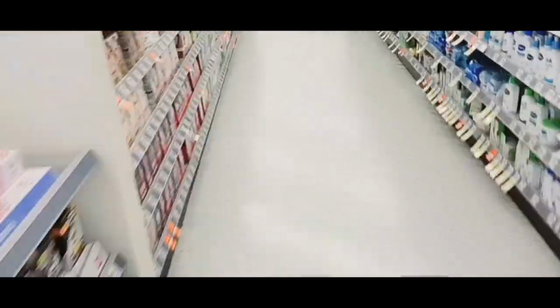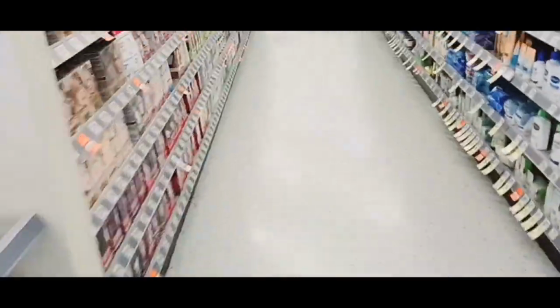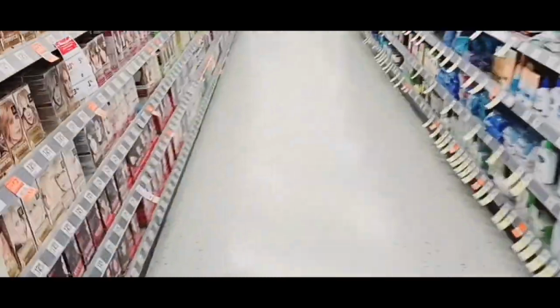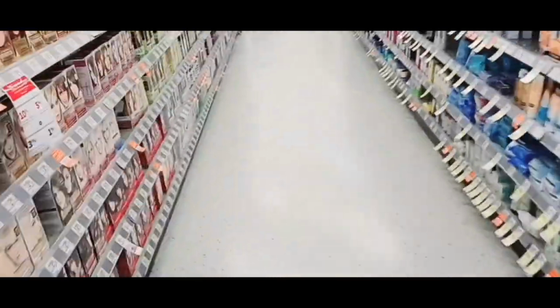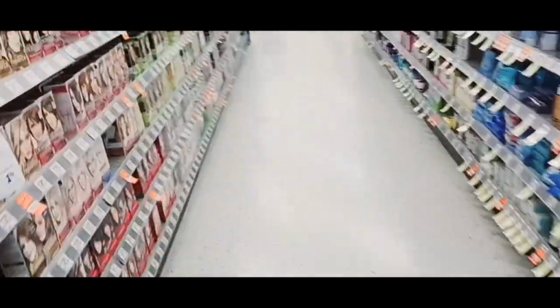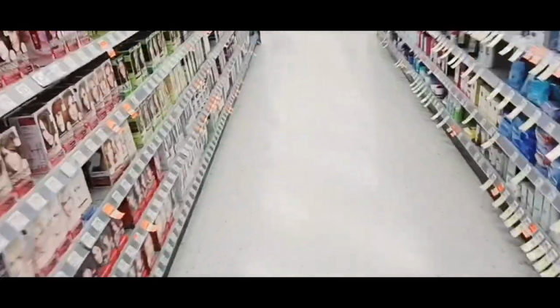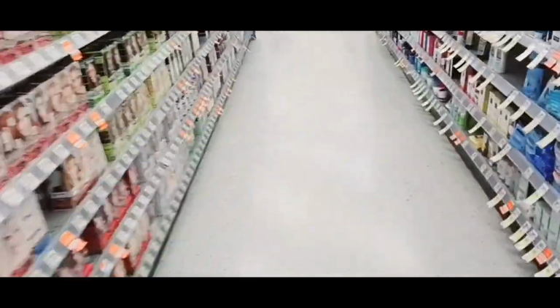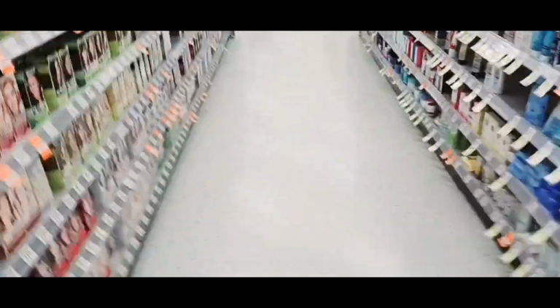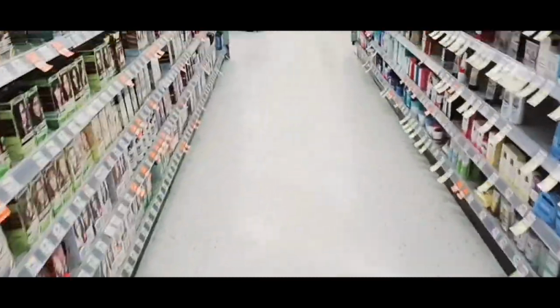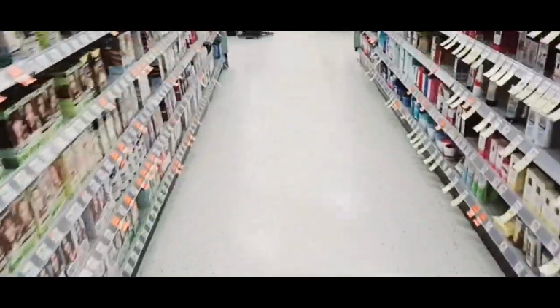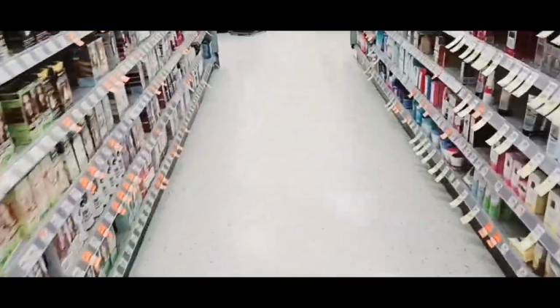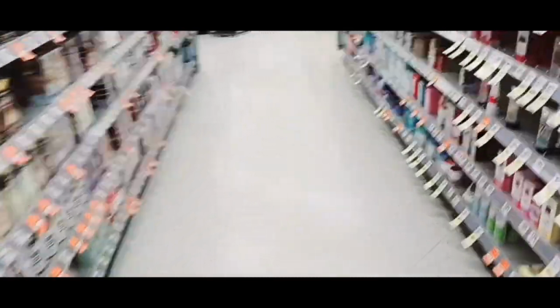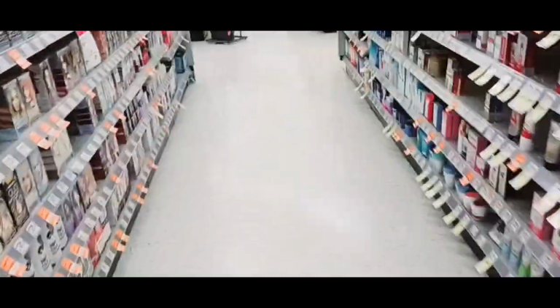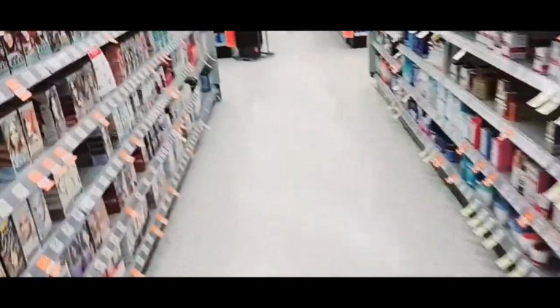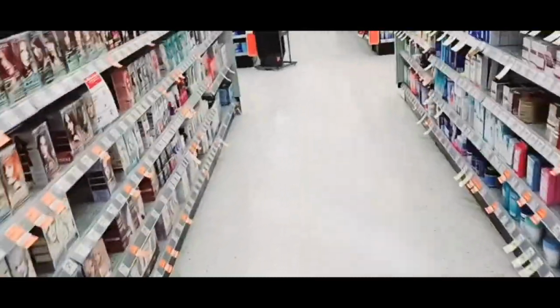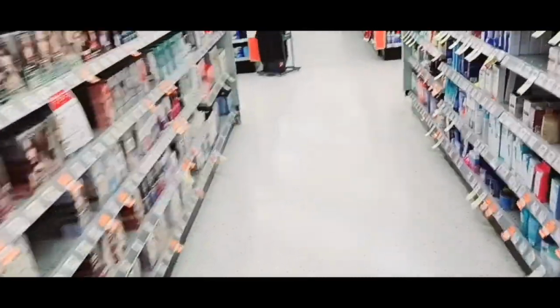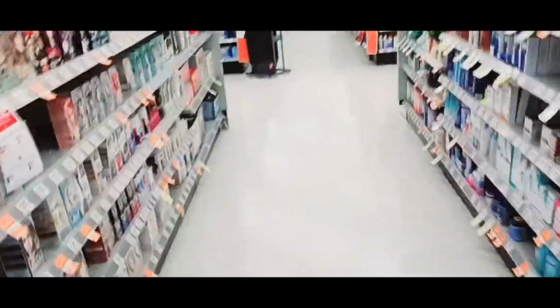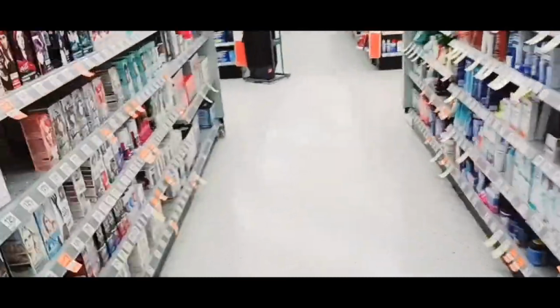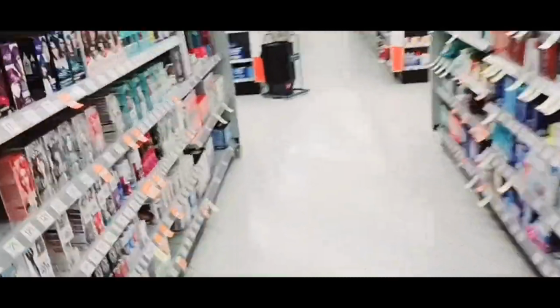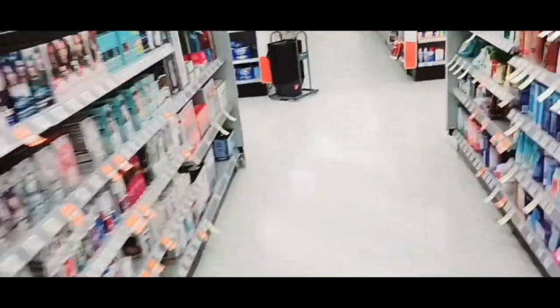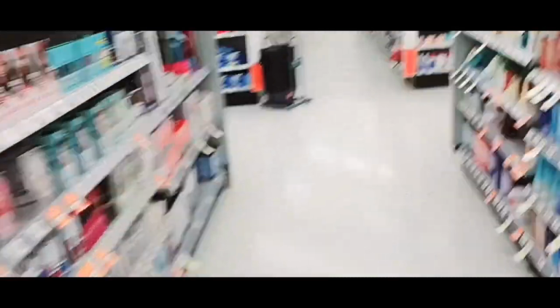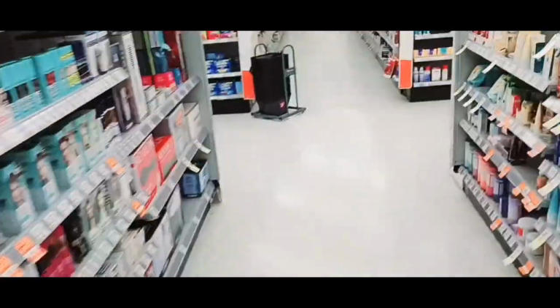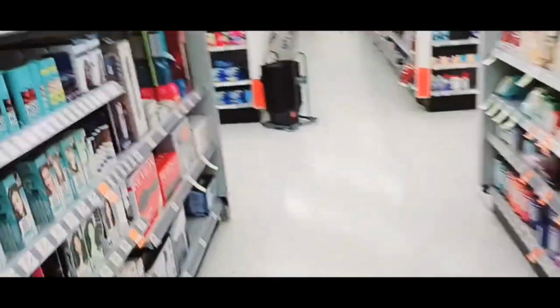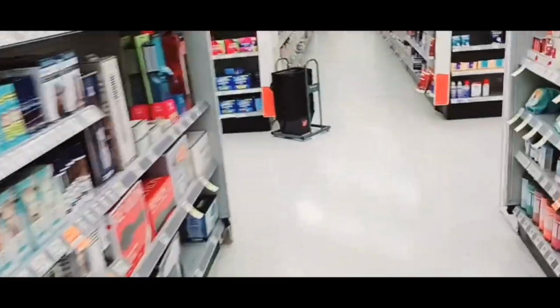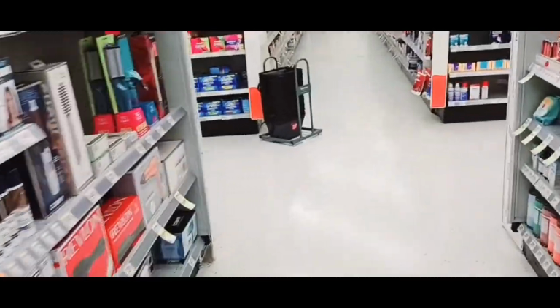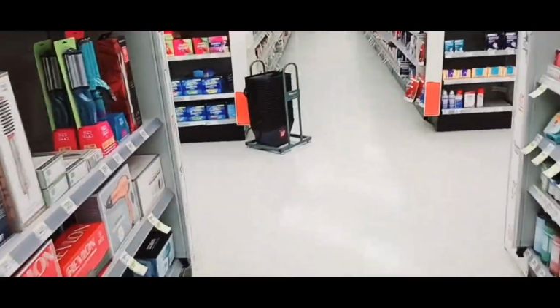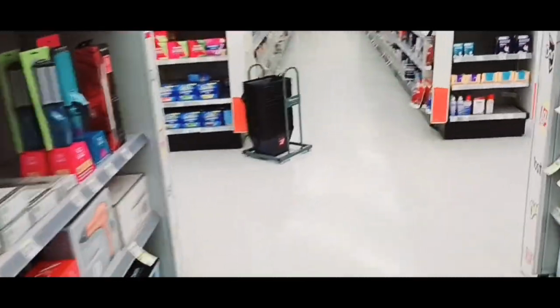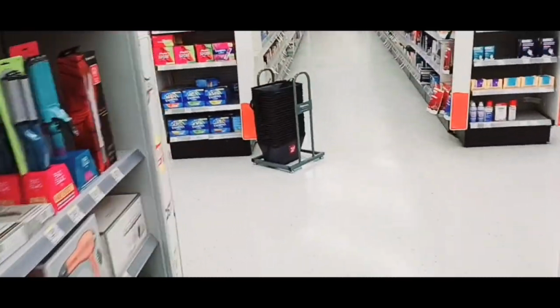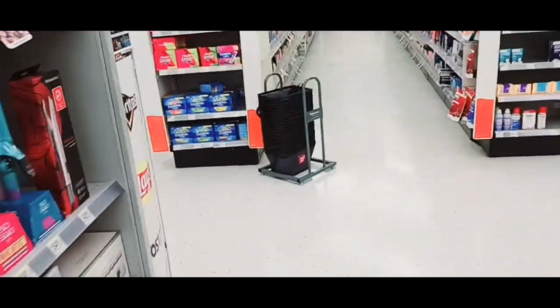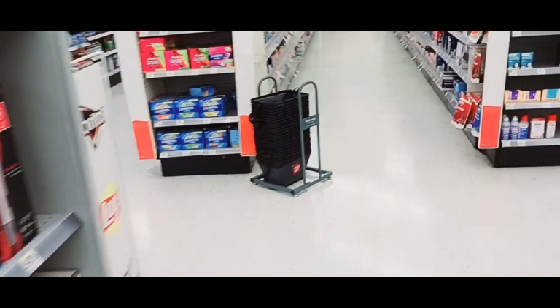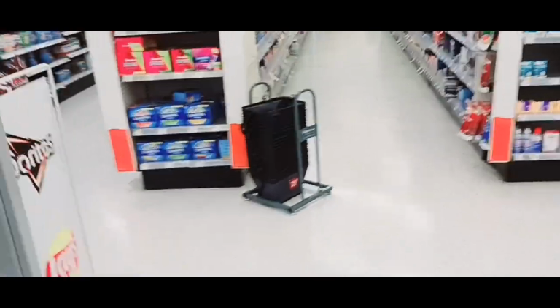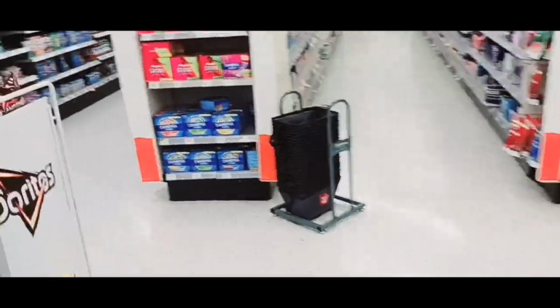I'm starting with no register rewards. So to lower my out-of-pocket, I'm going to do the toothbrush deal.